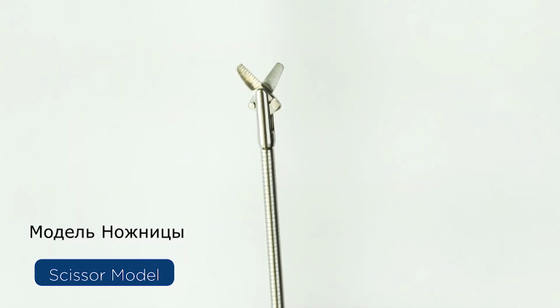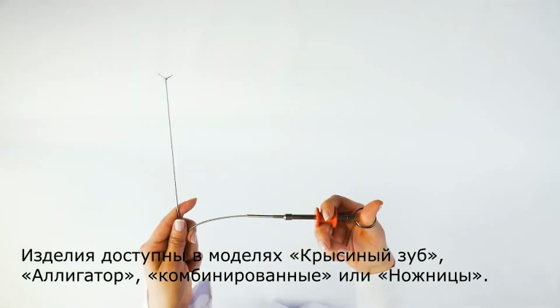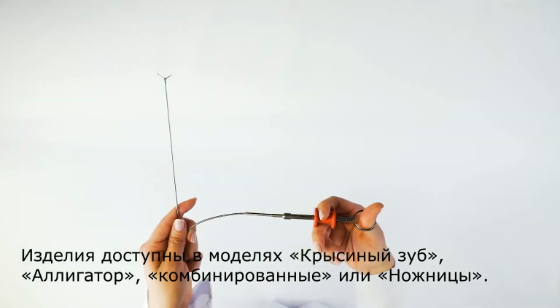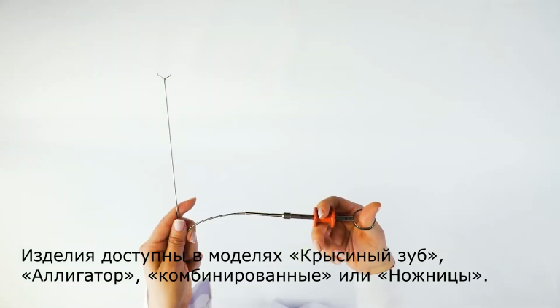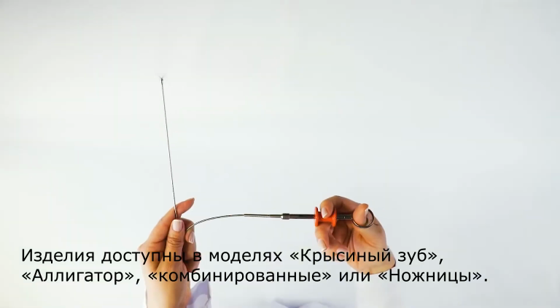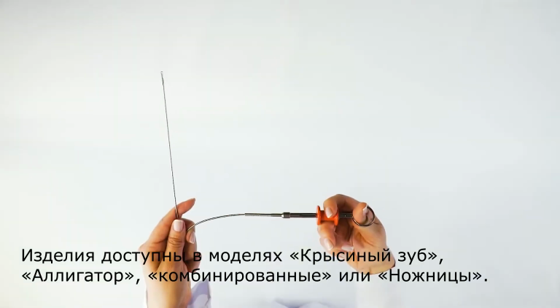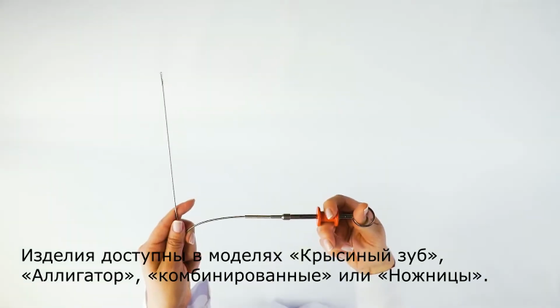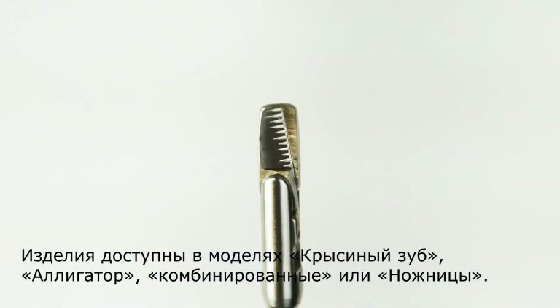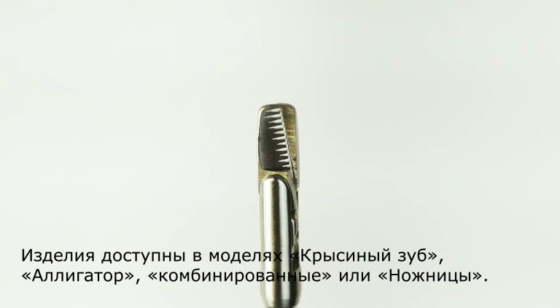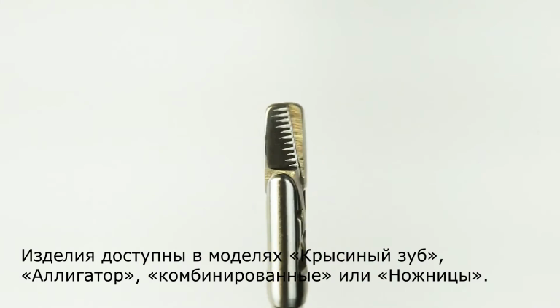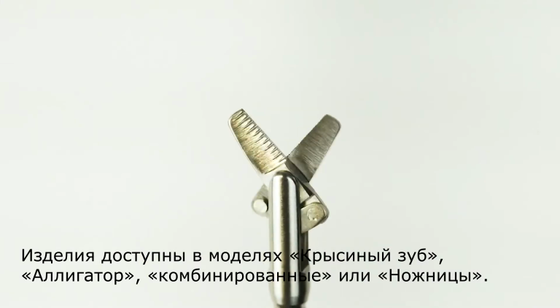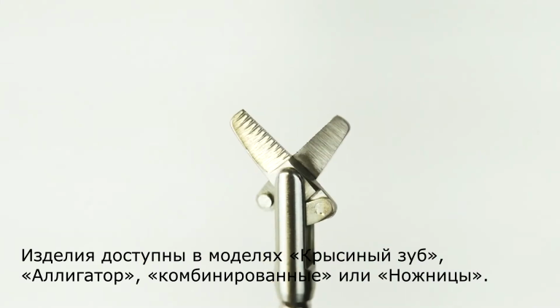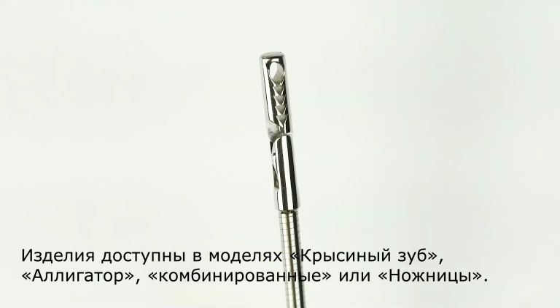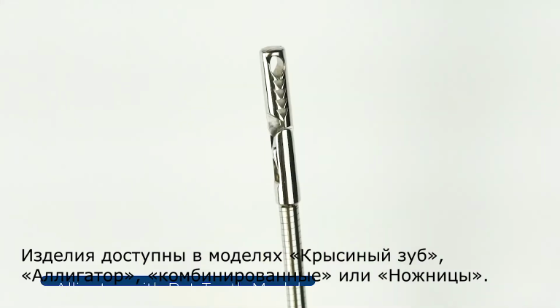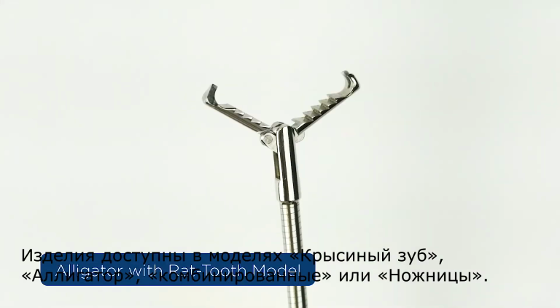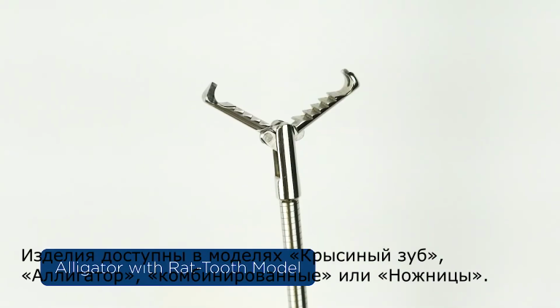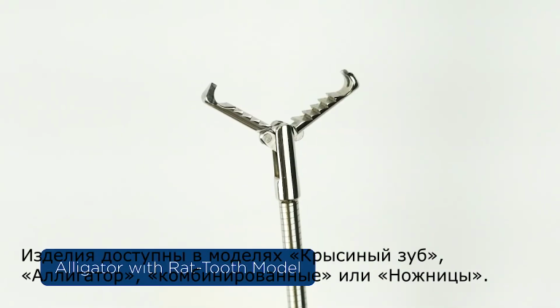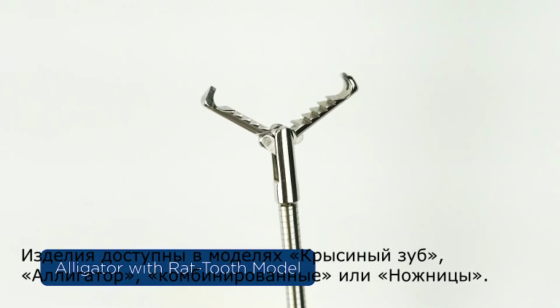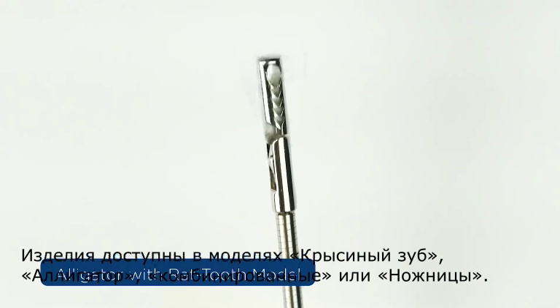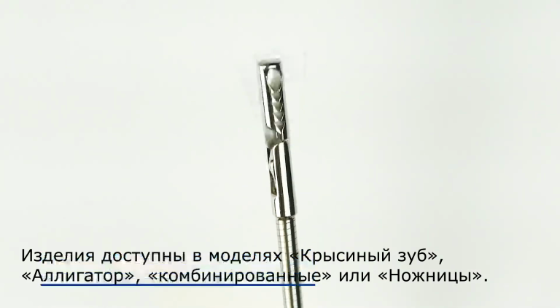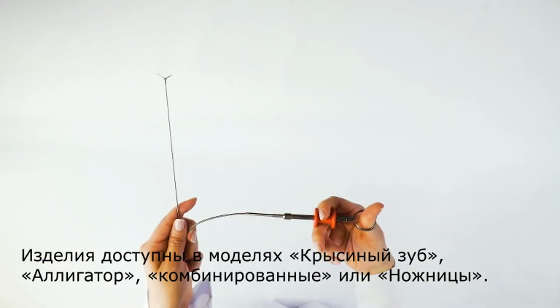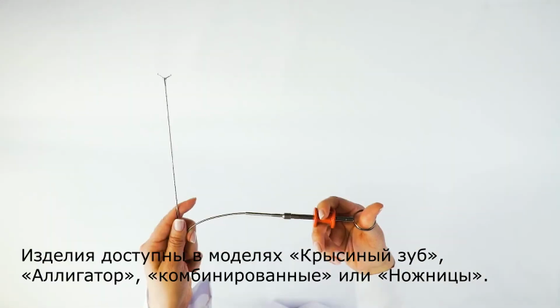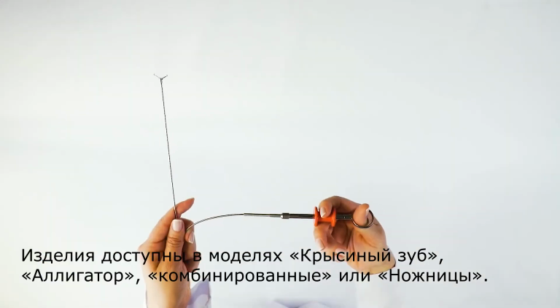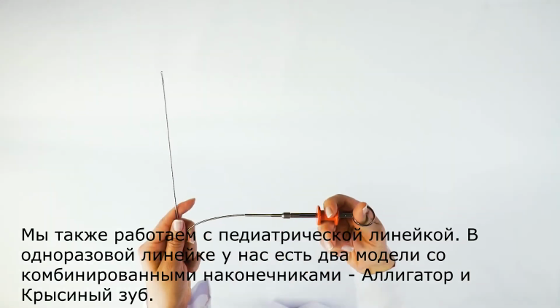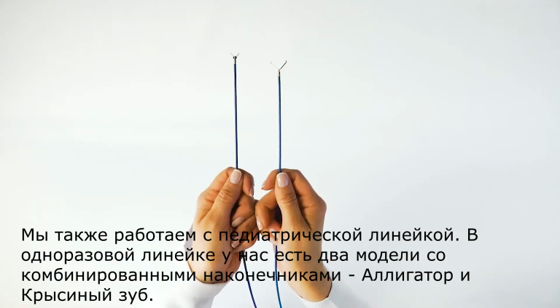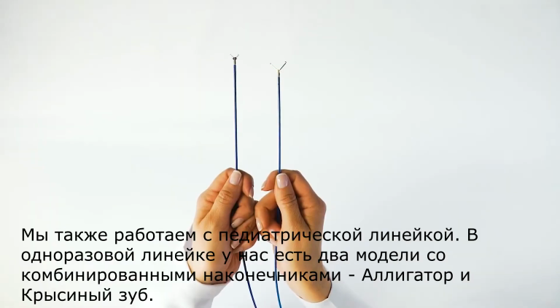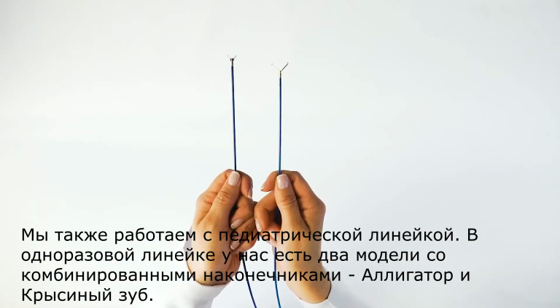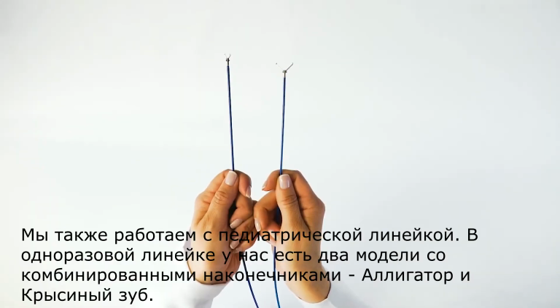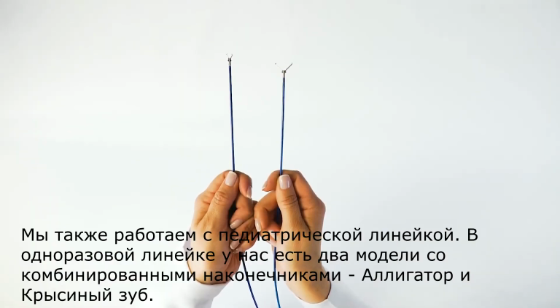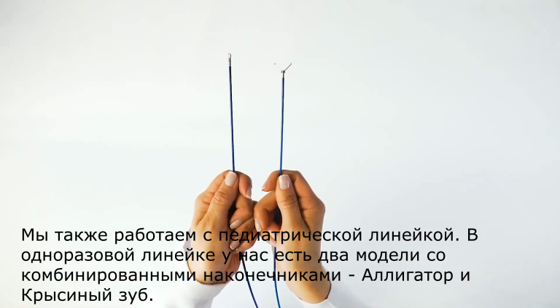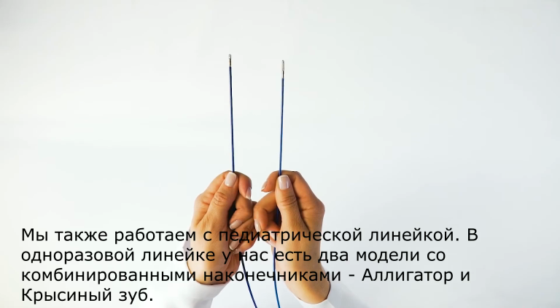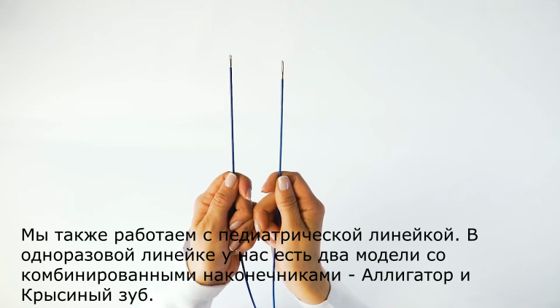They are available in the models: rat tooth, alligator, mixed, or scissors. We also work with the pediatric line.